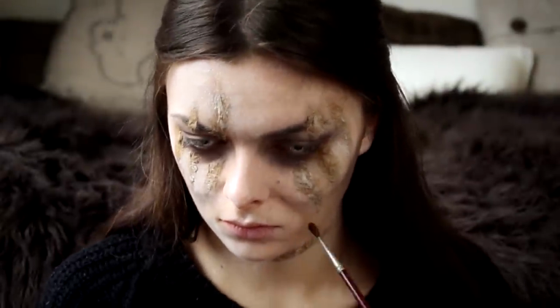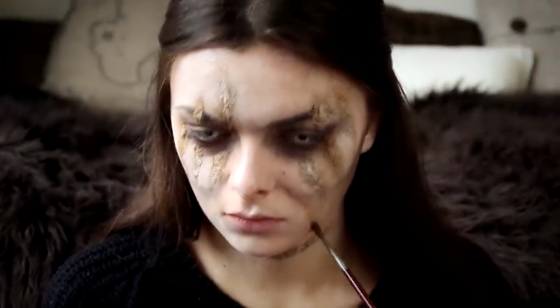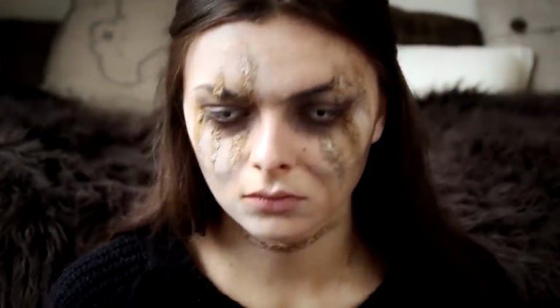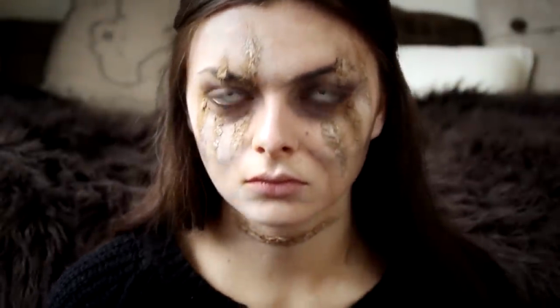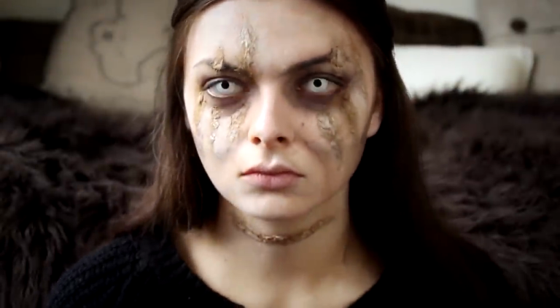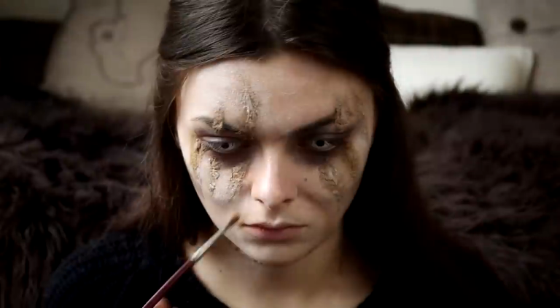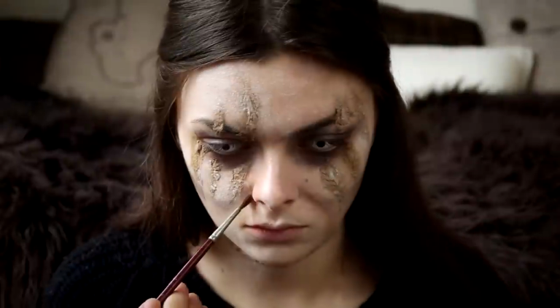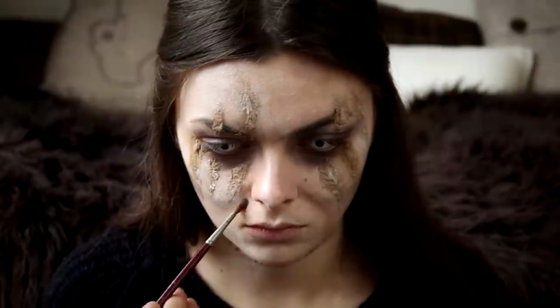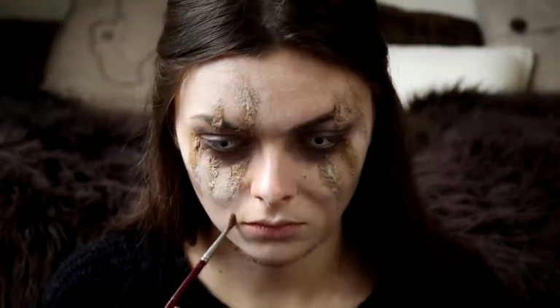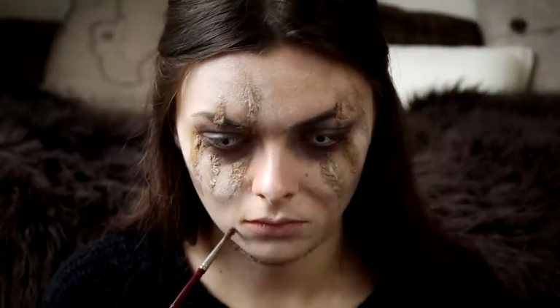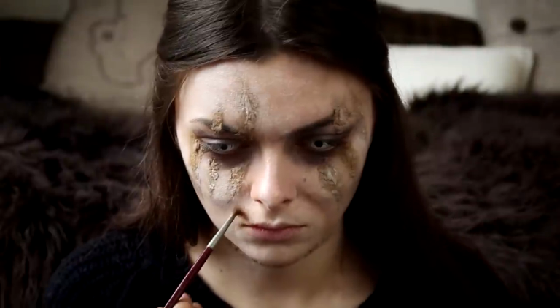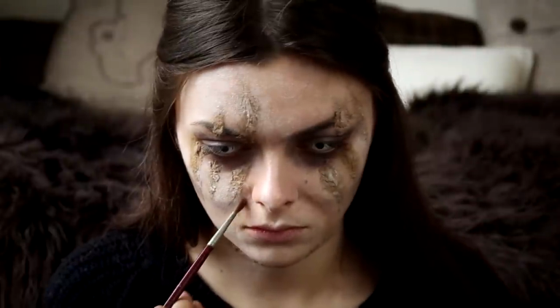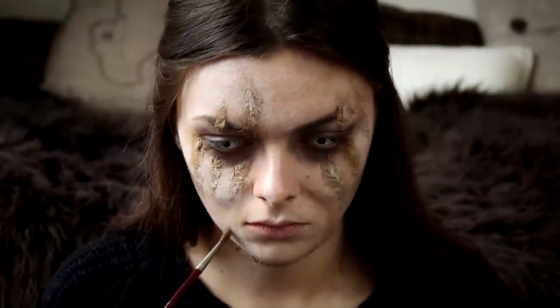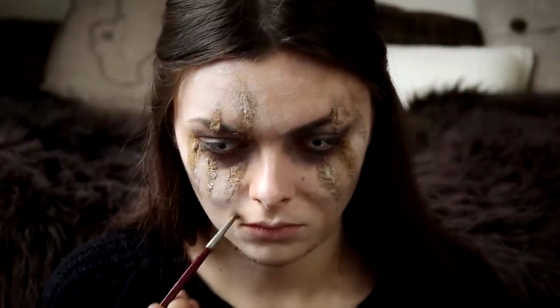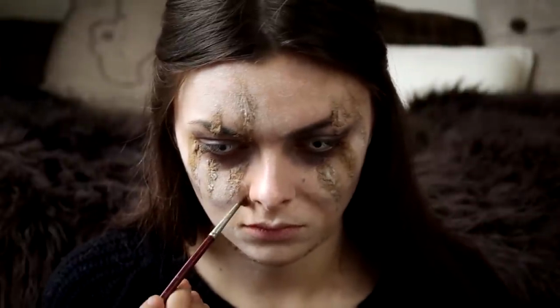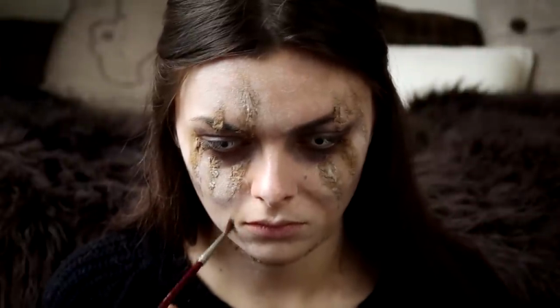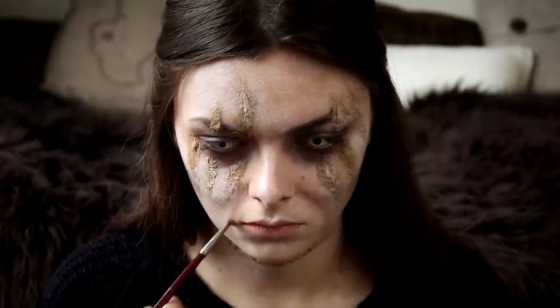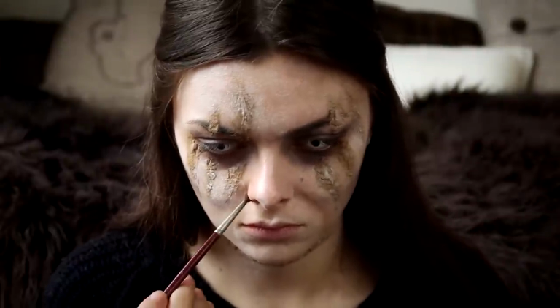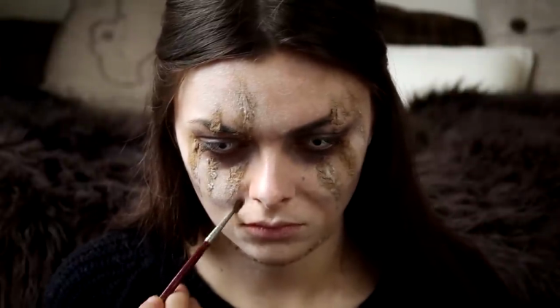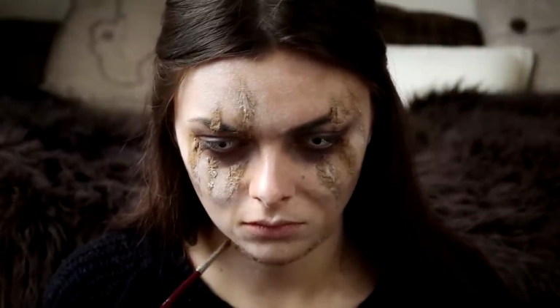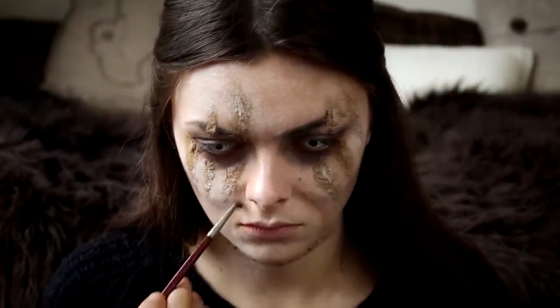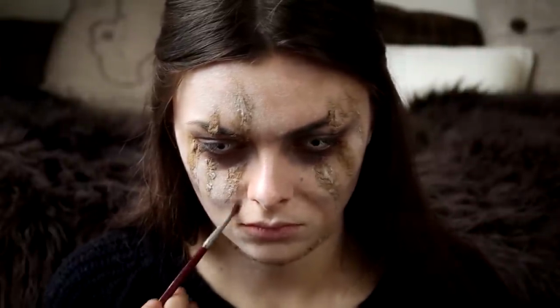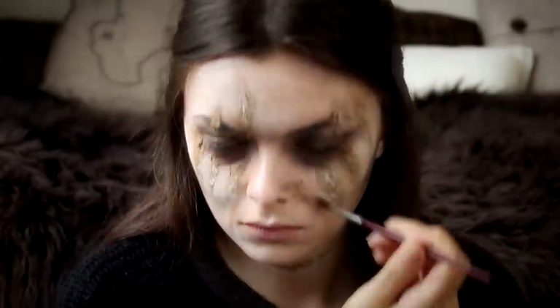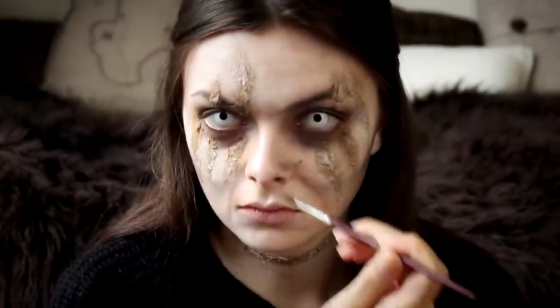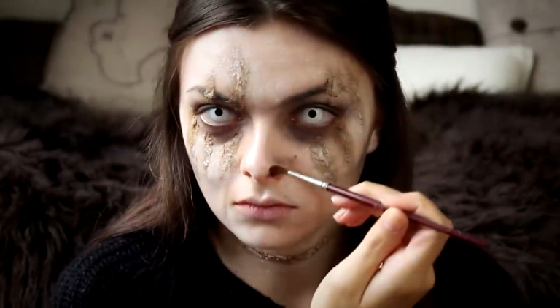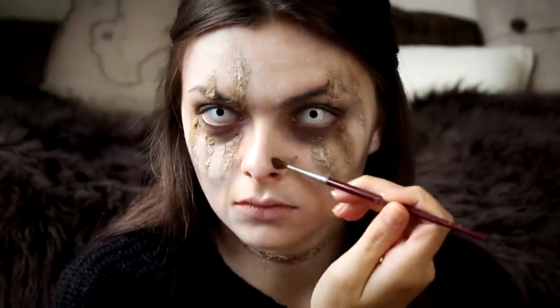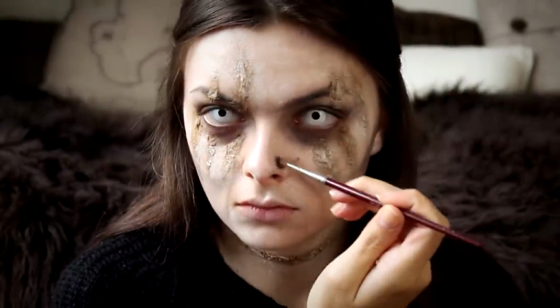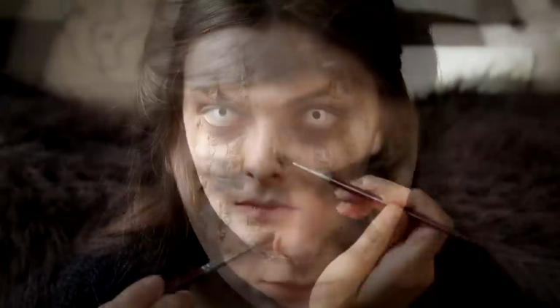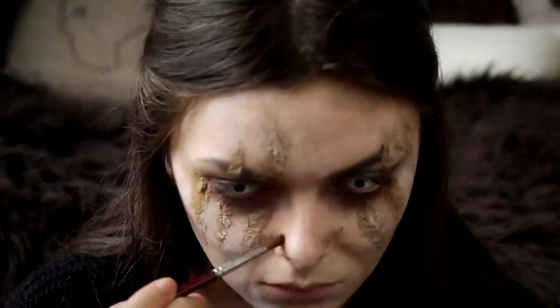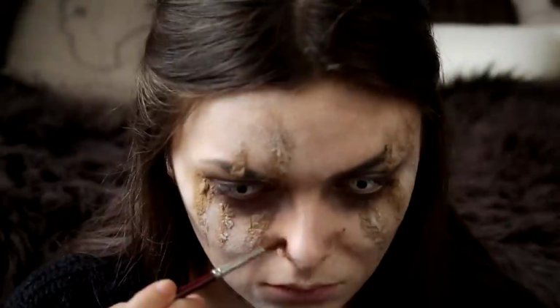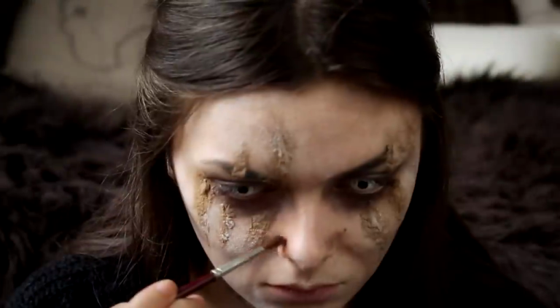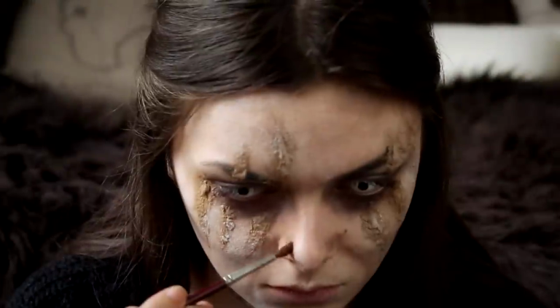Now I am going to make some lines on the face to make me look a little bit older.